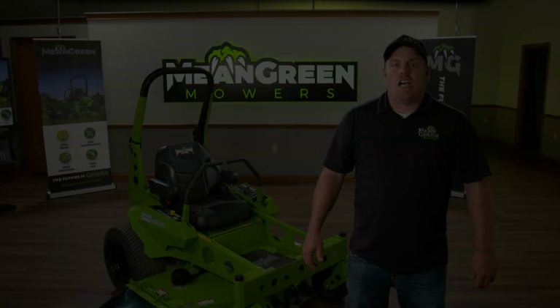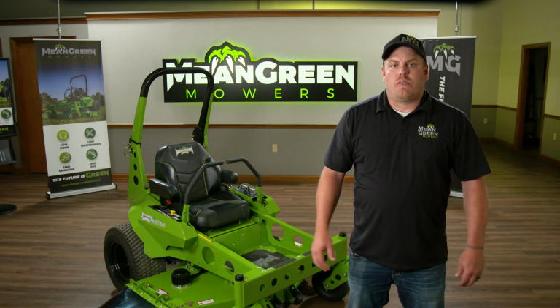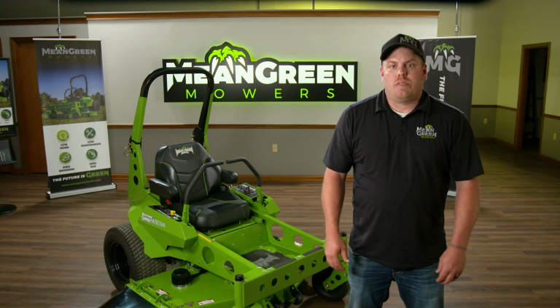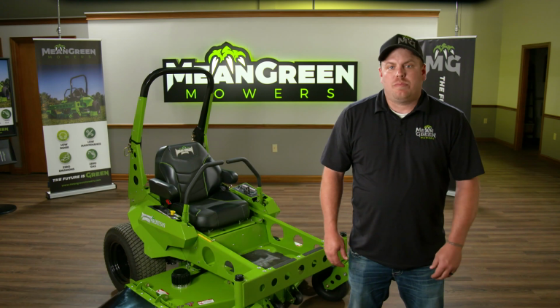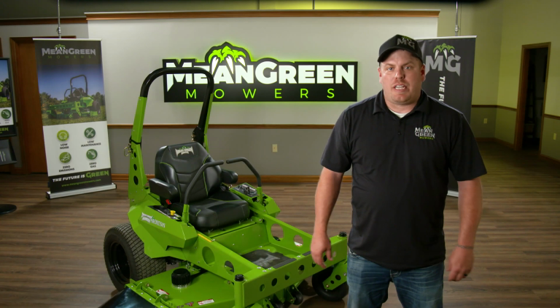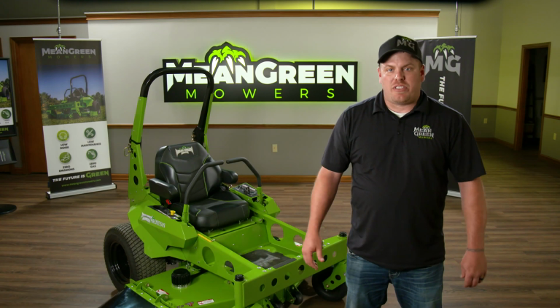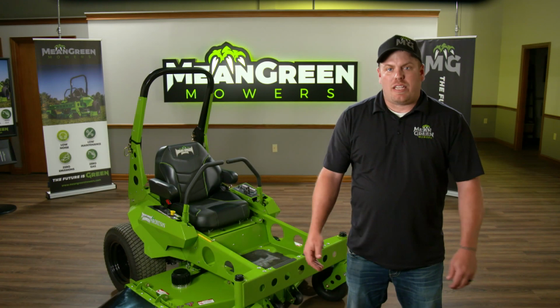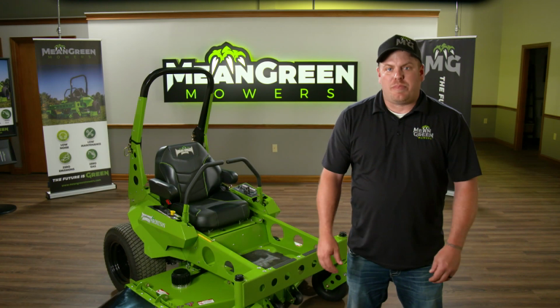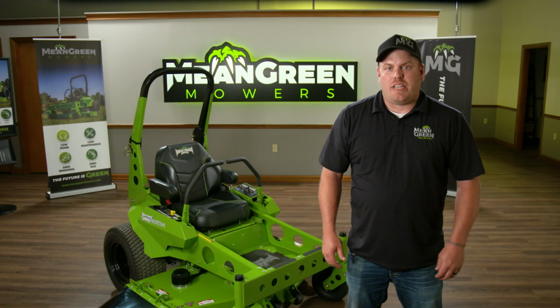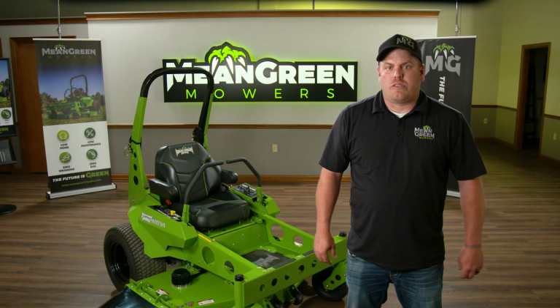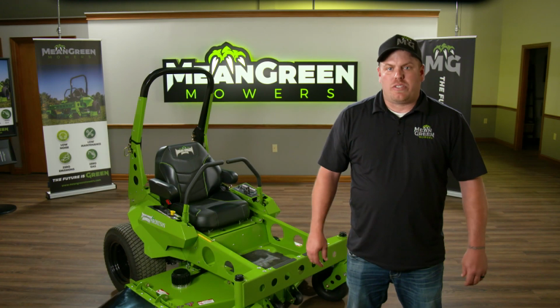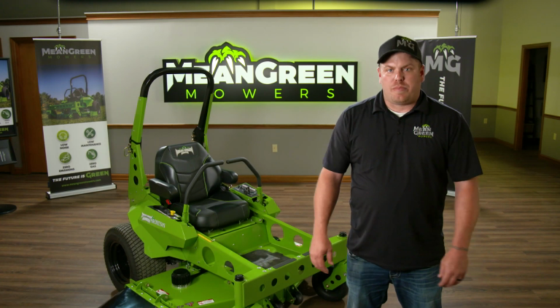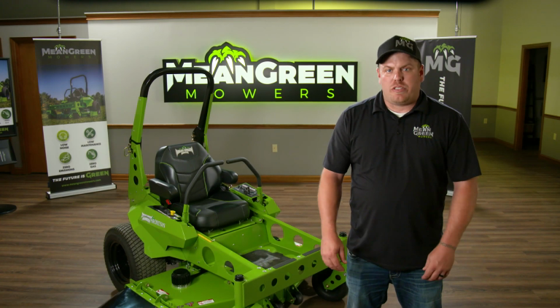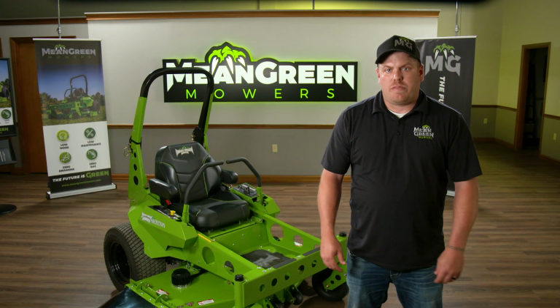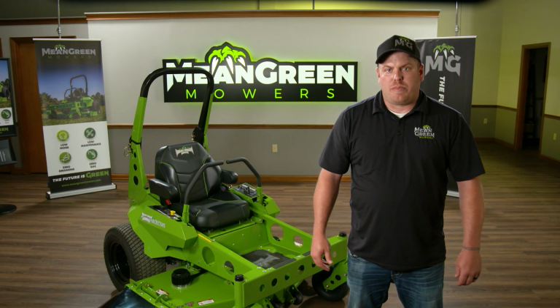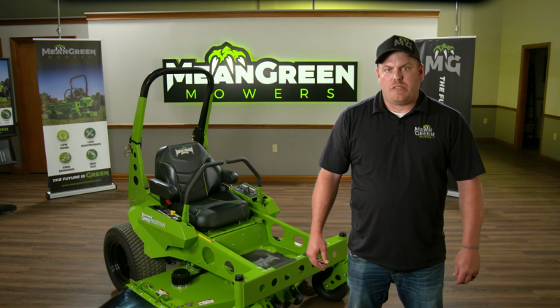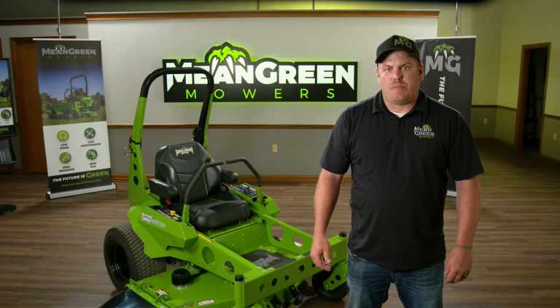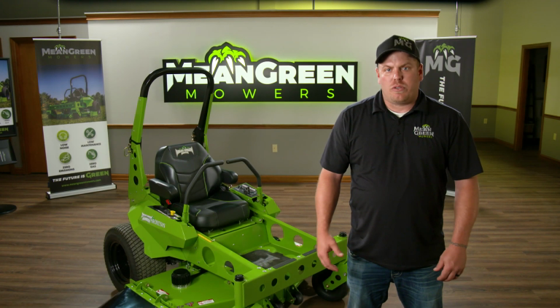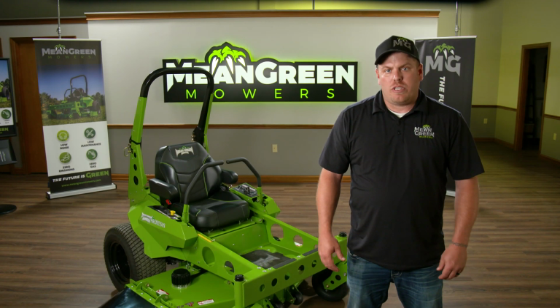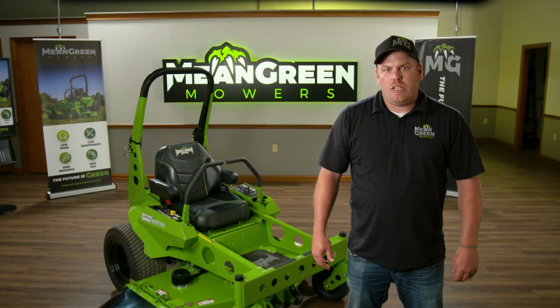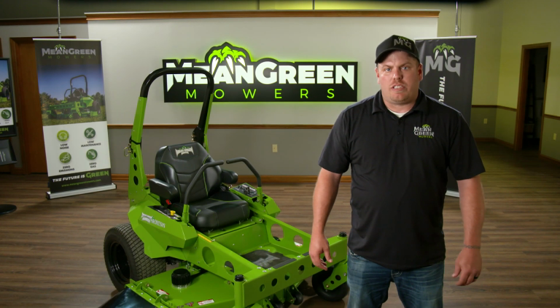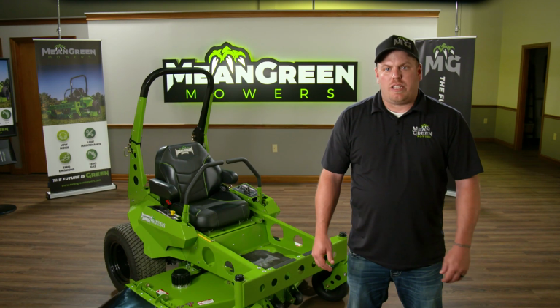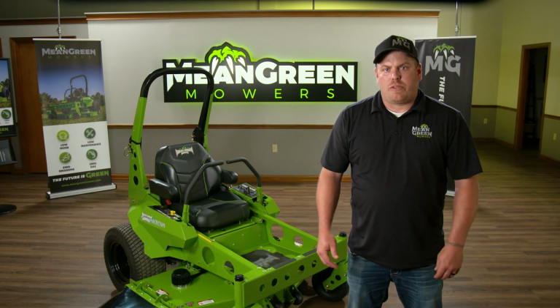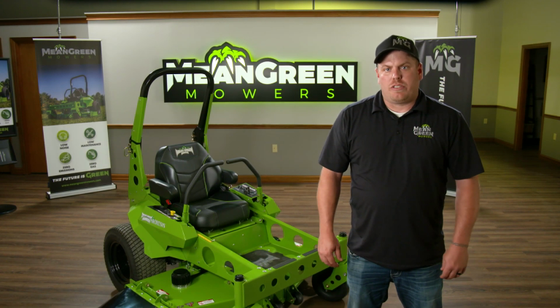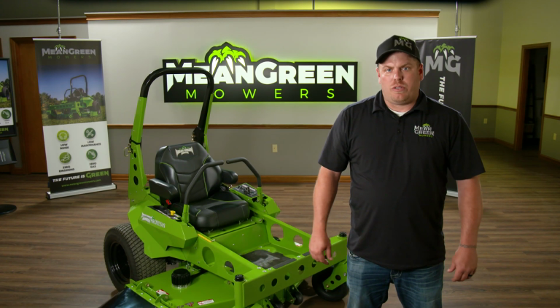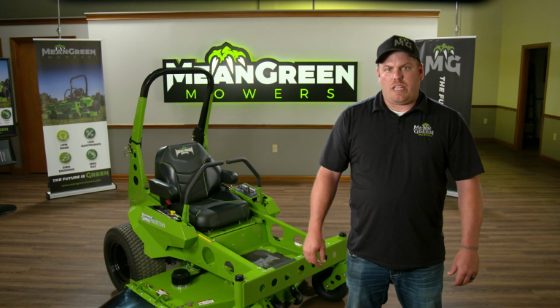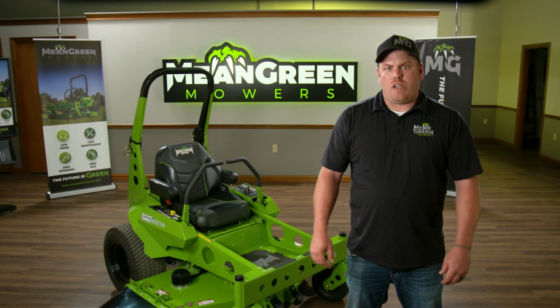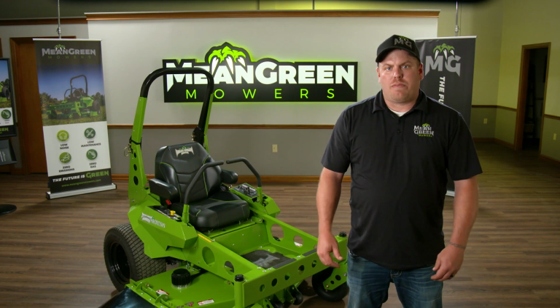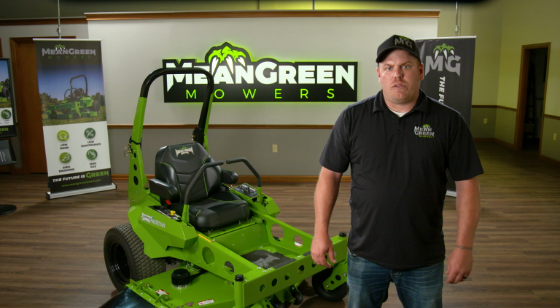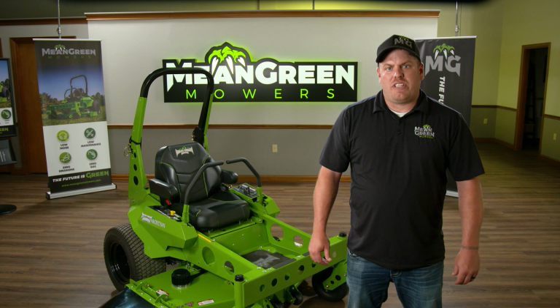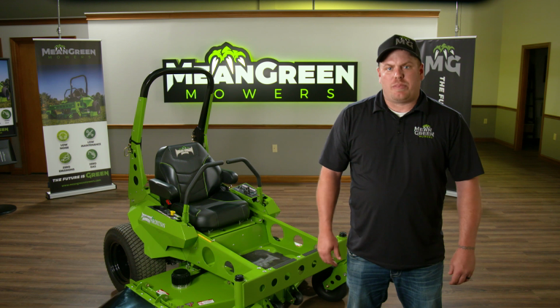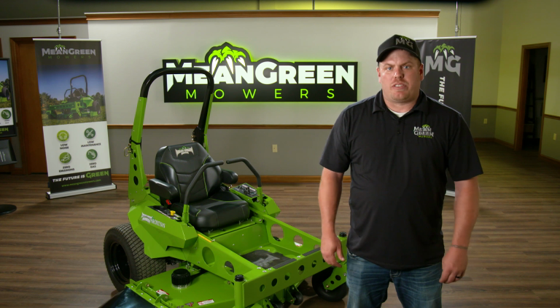Hi everyone, my name is Zach. I'm the National Sales Manager for Mean Green Mowers and today we're going to do an overview of the Nemesis.